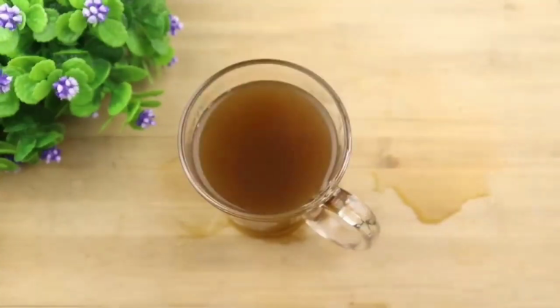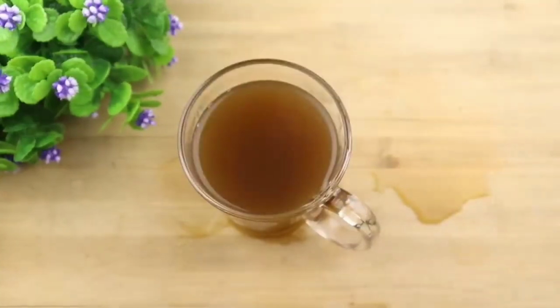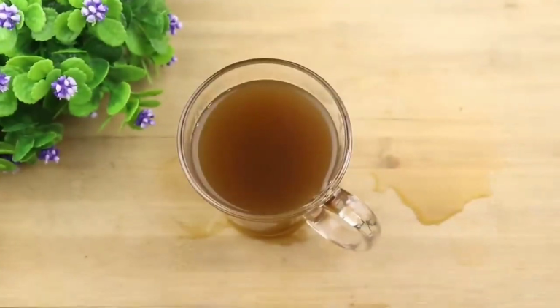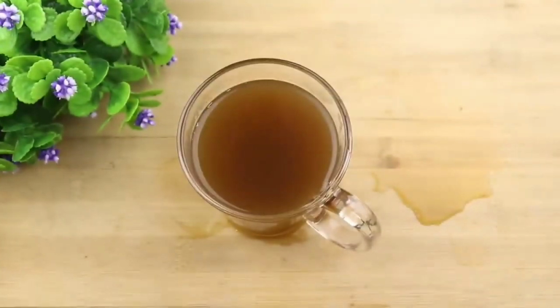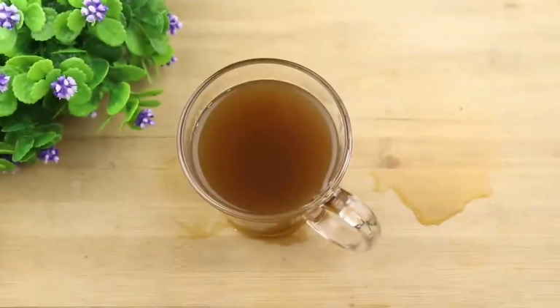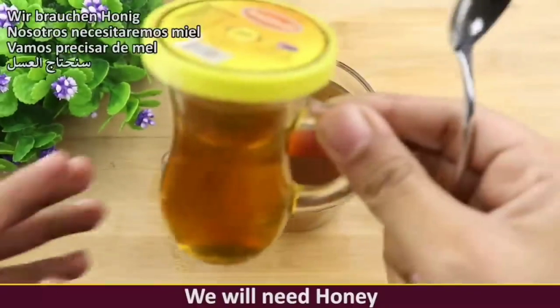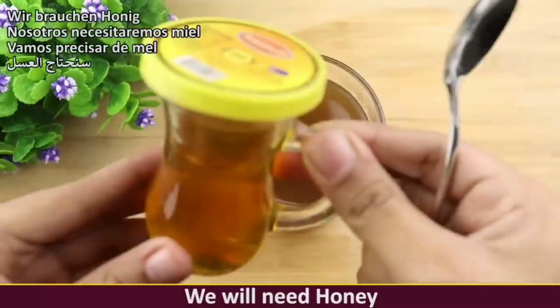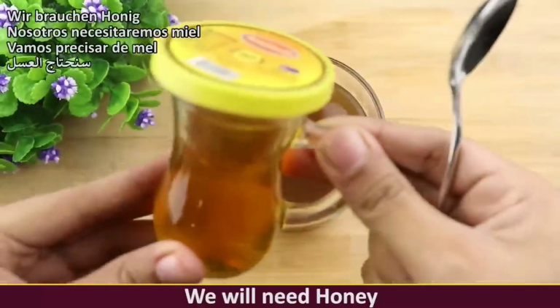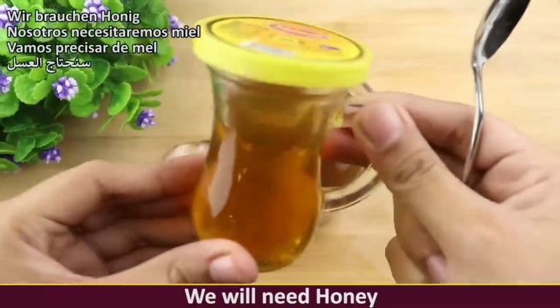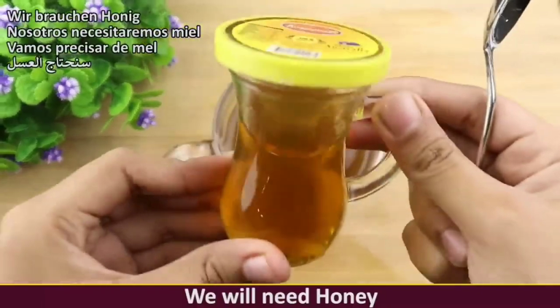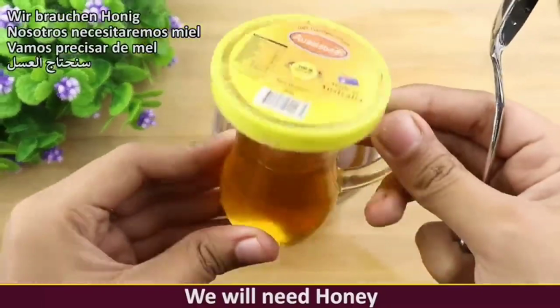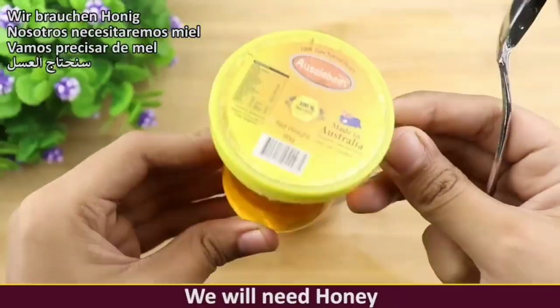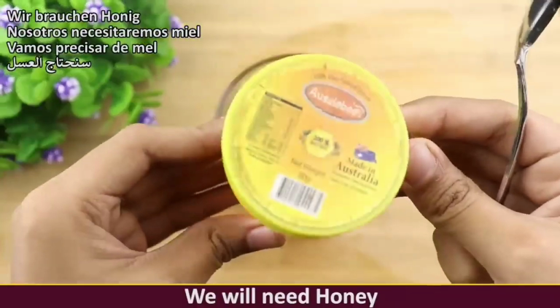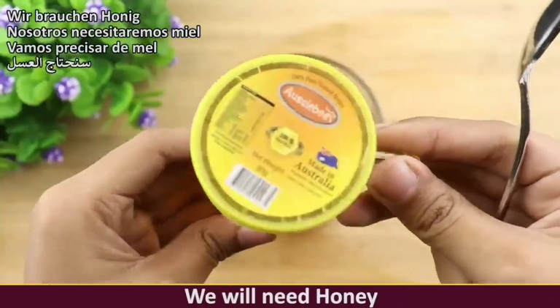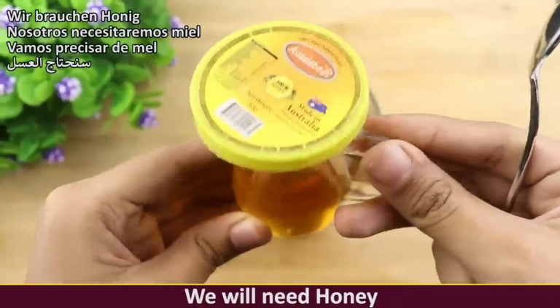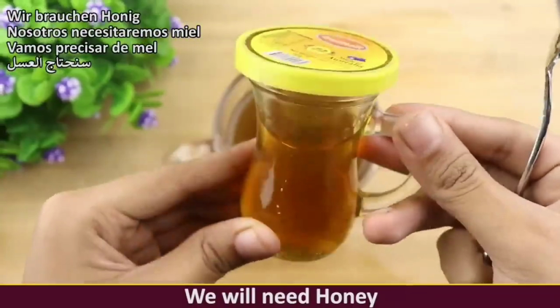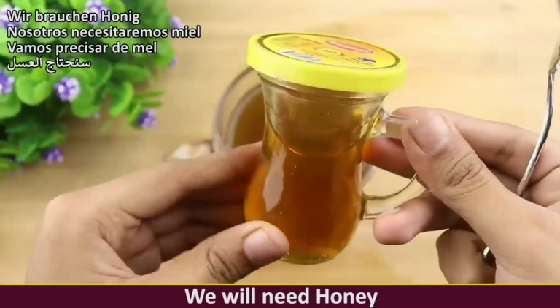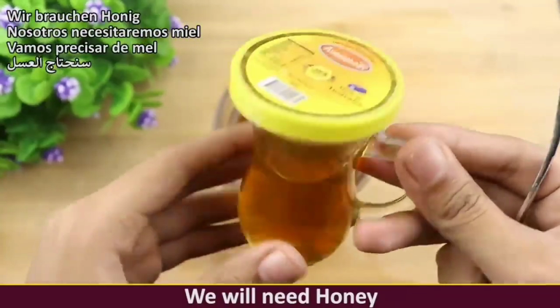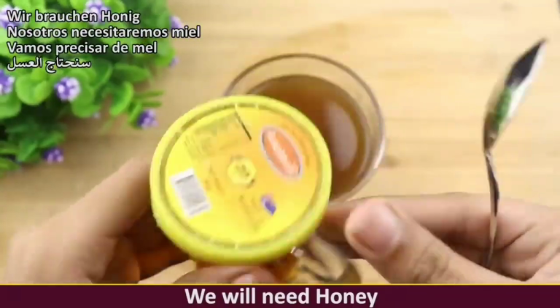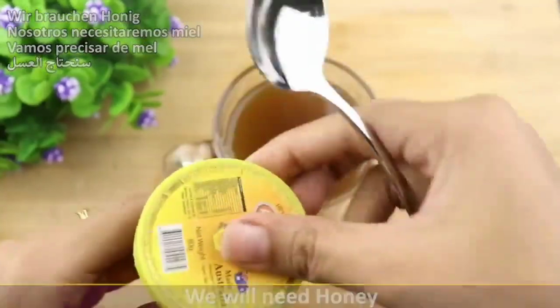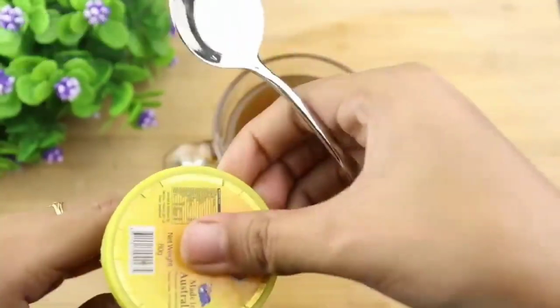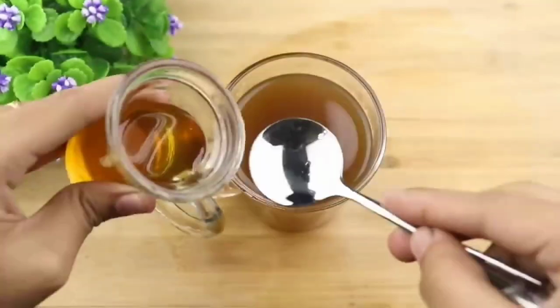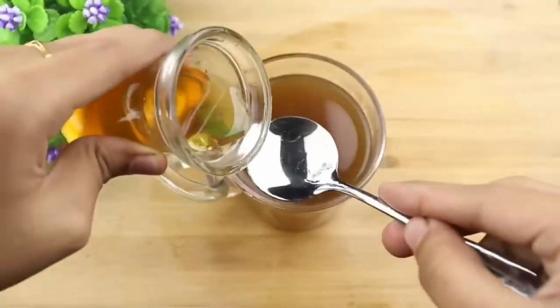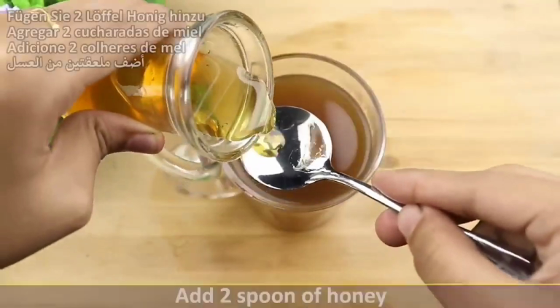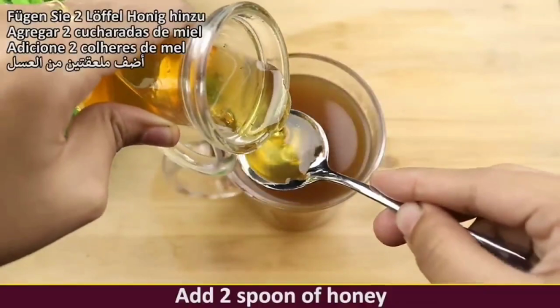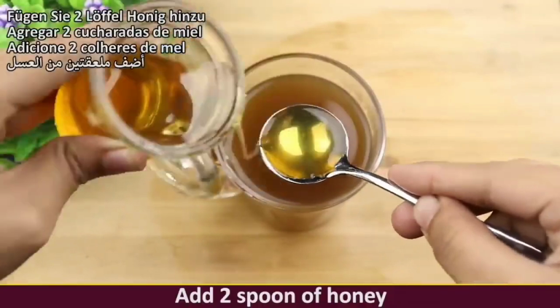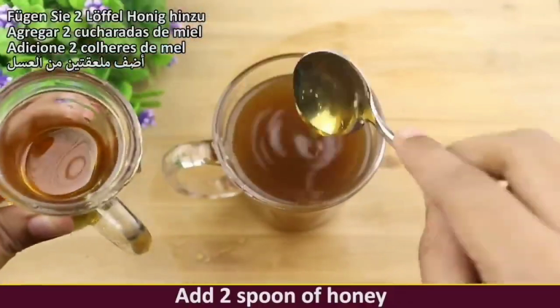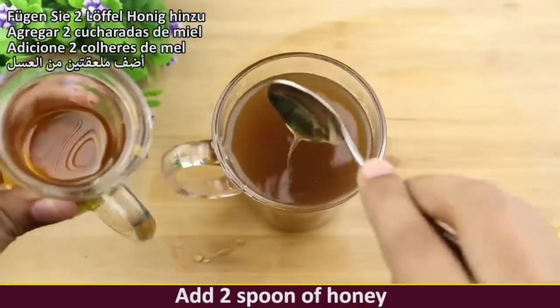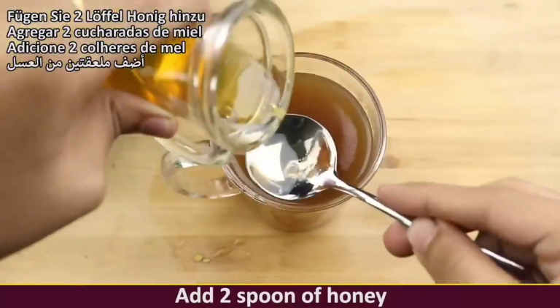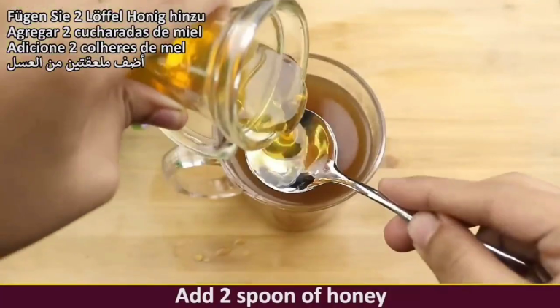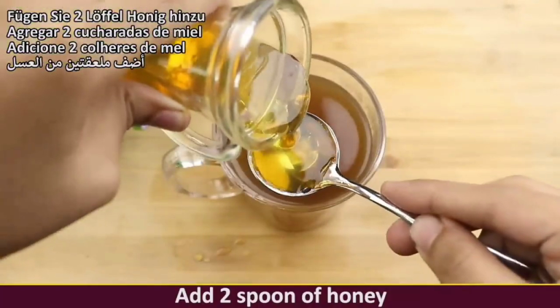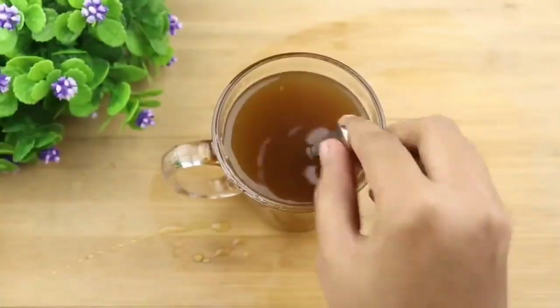In the end, what we need most is honey — add two spoons of honey and mix well.